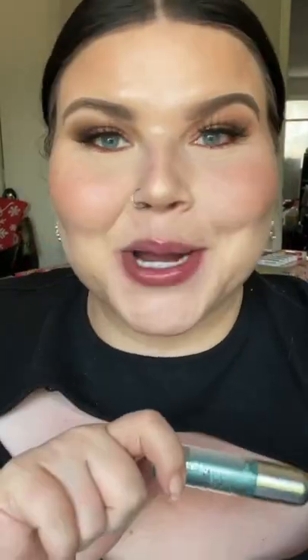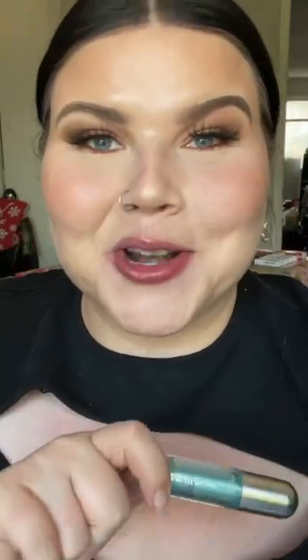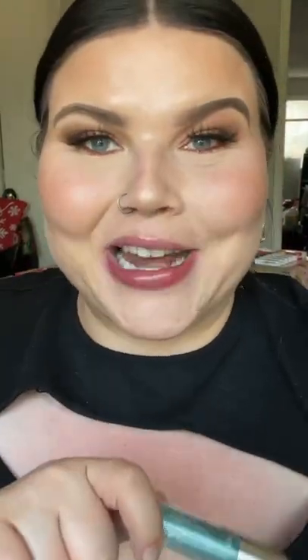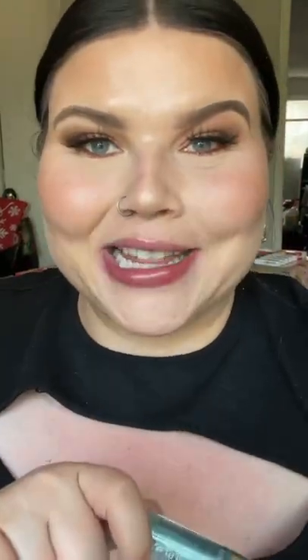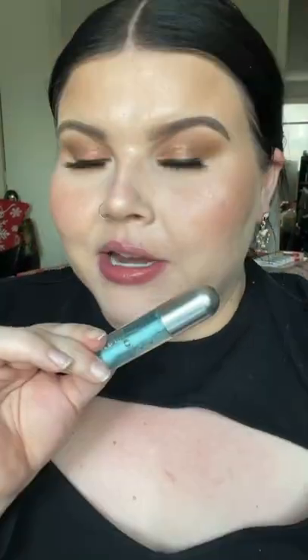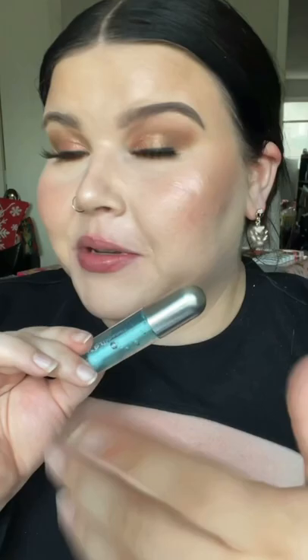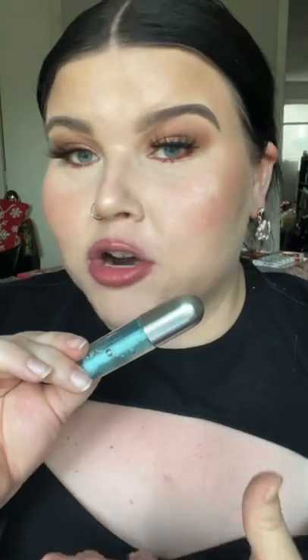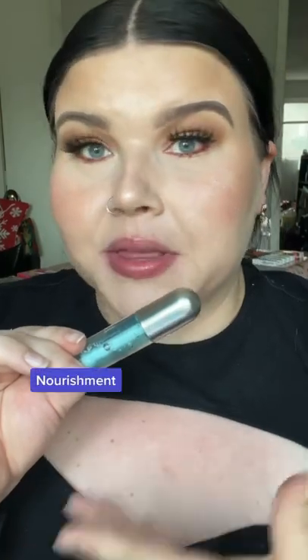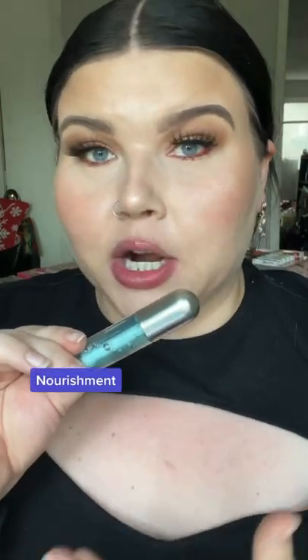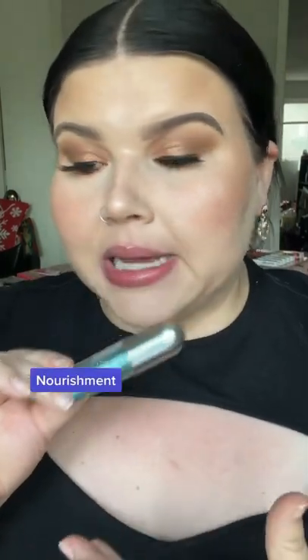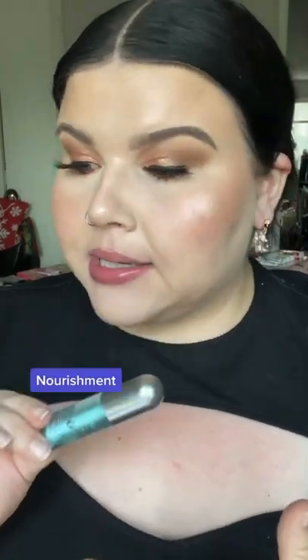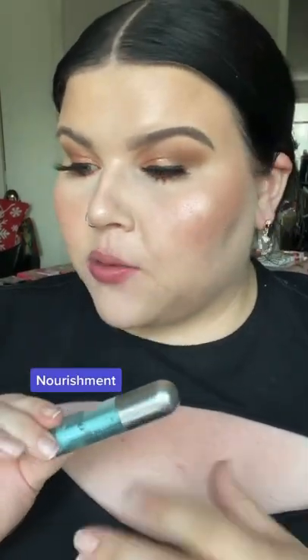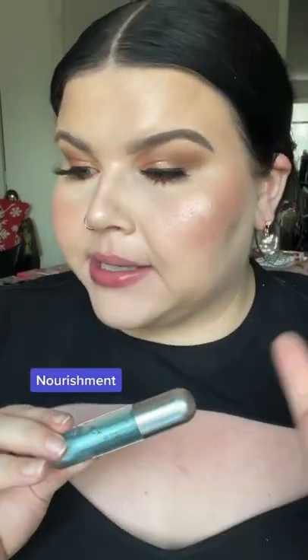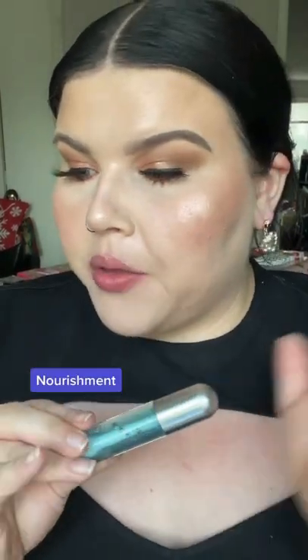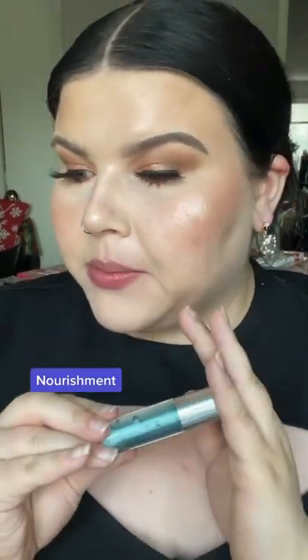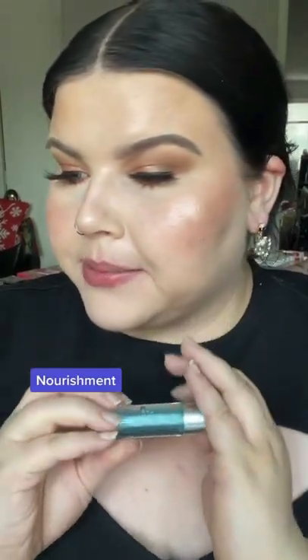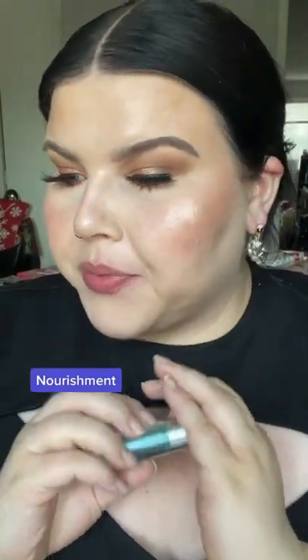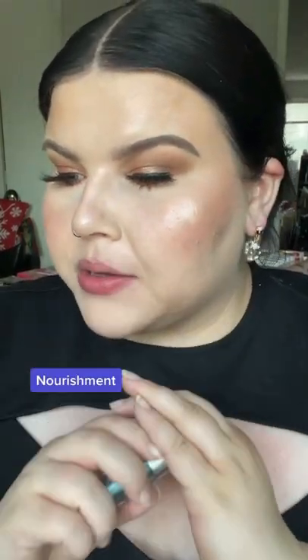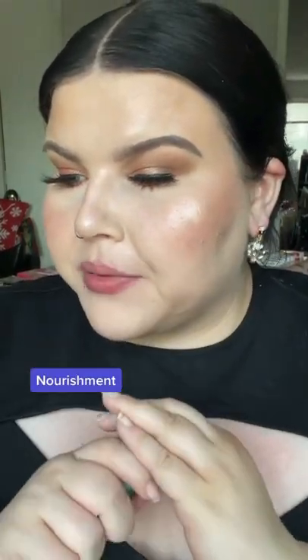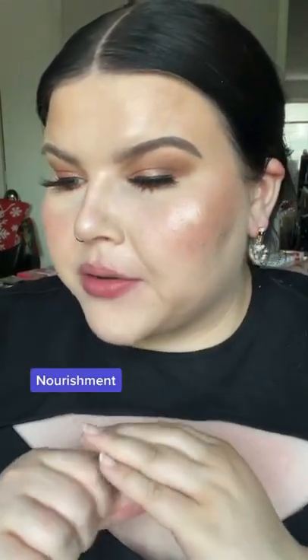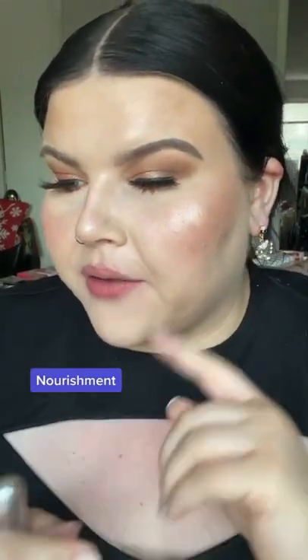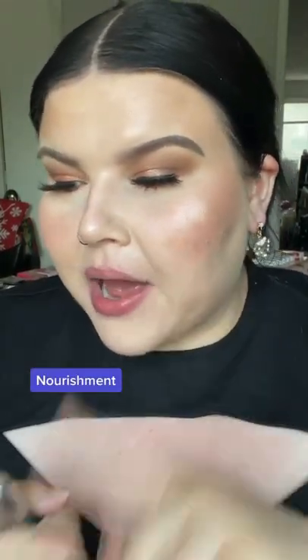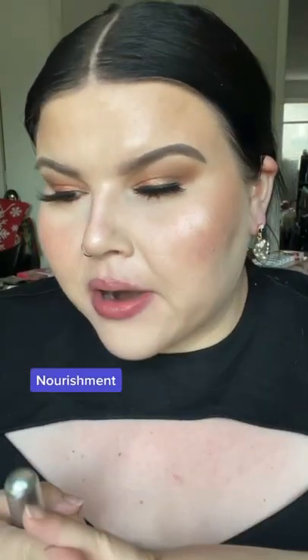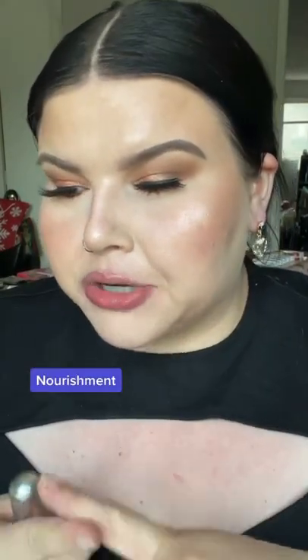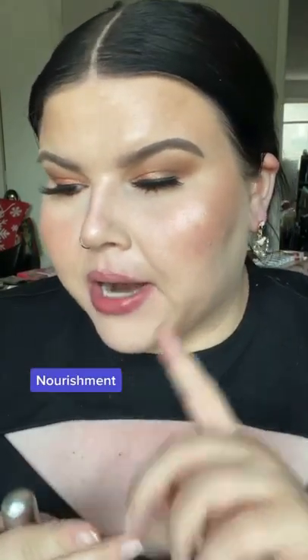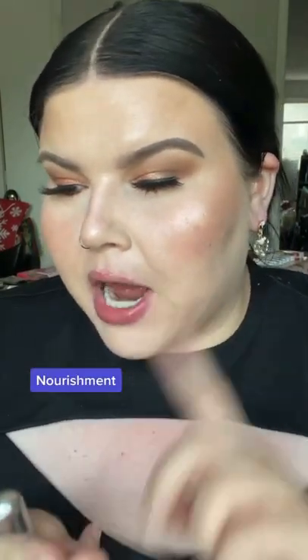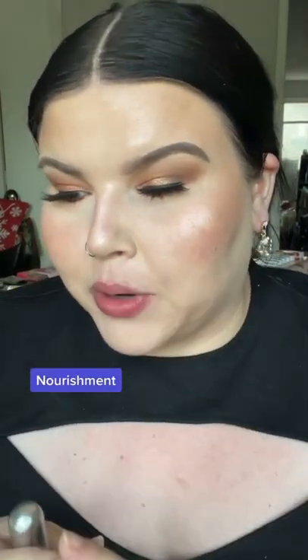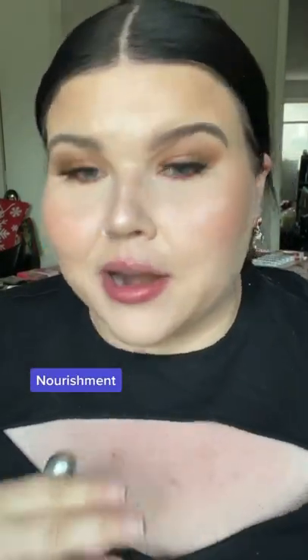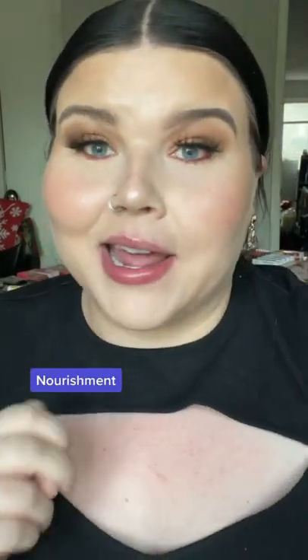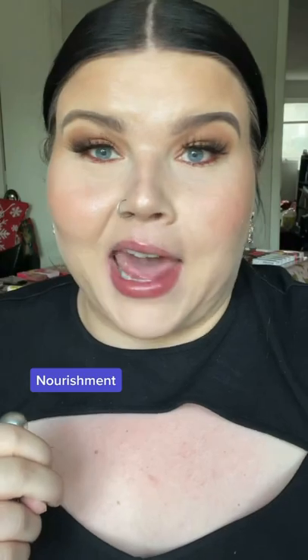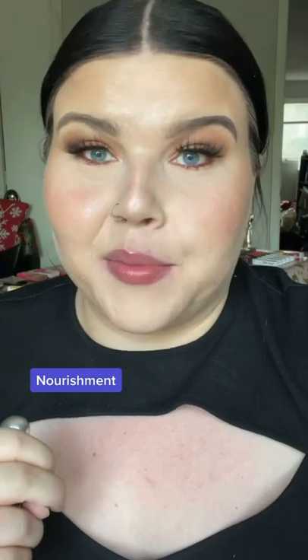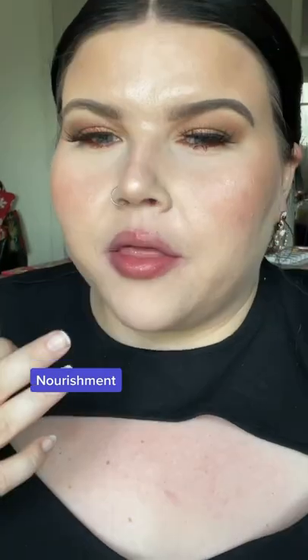Let's talk about ingredients. In terms of nourishment, the ingredients list is quite small. This one has menthol. Some of the others have lavender extract, ashwagandha, and chamomile.